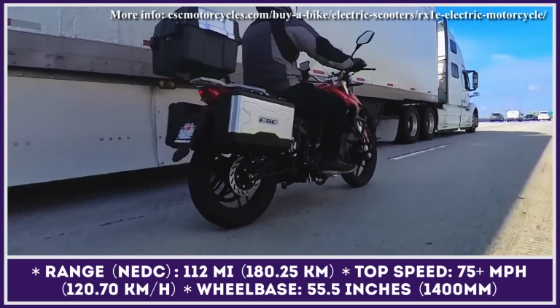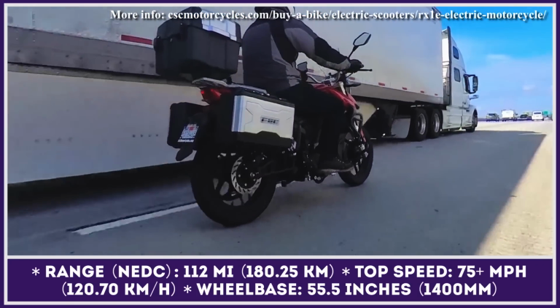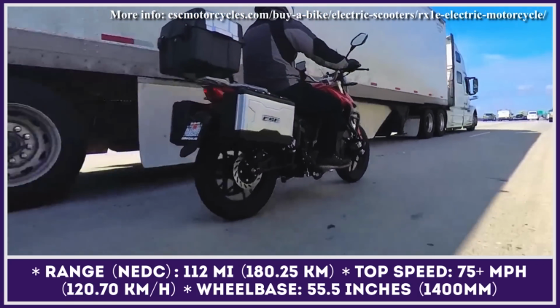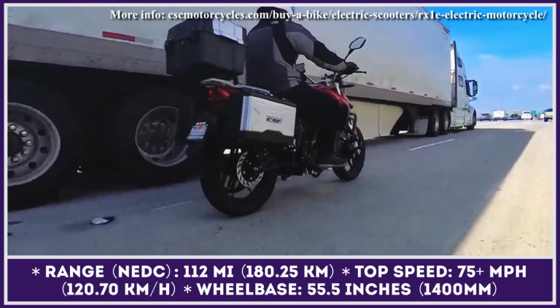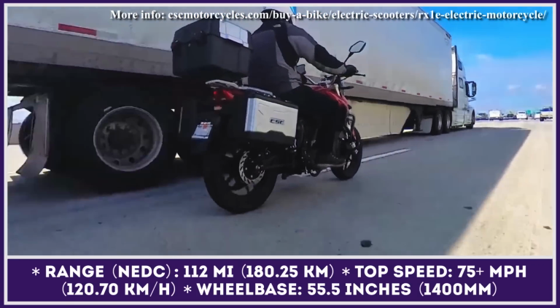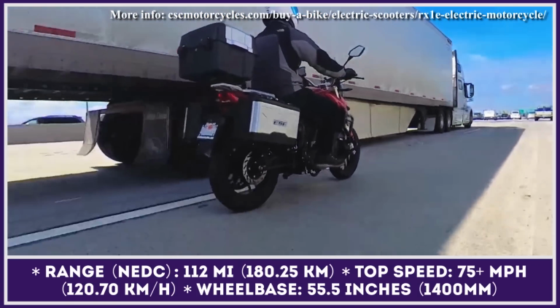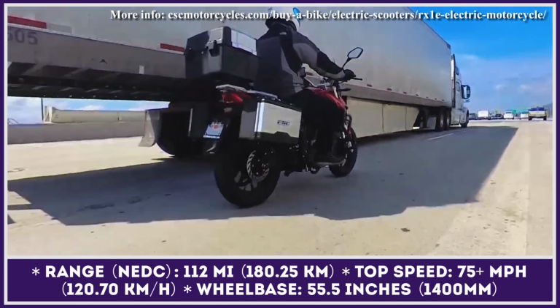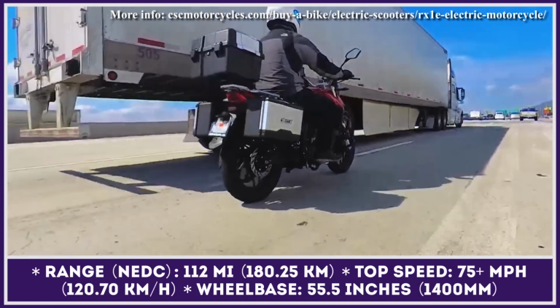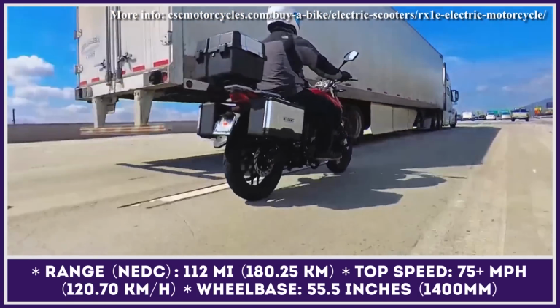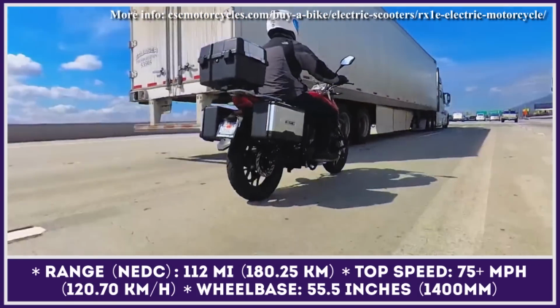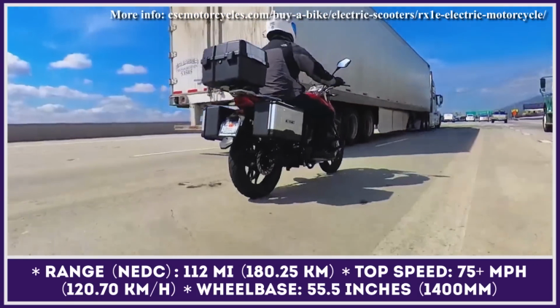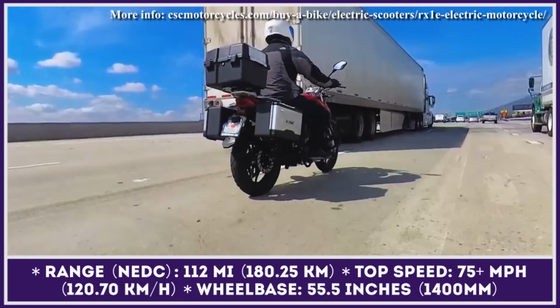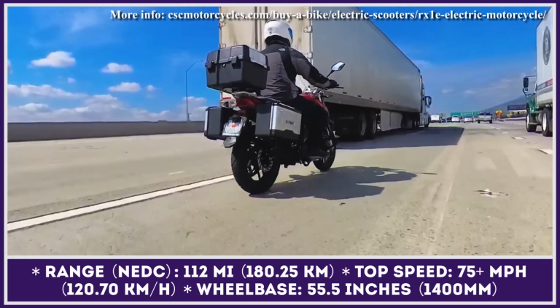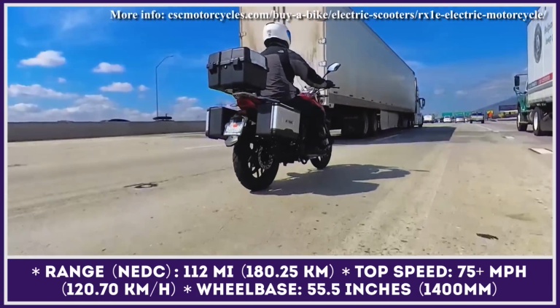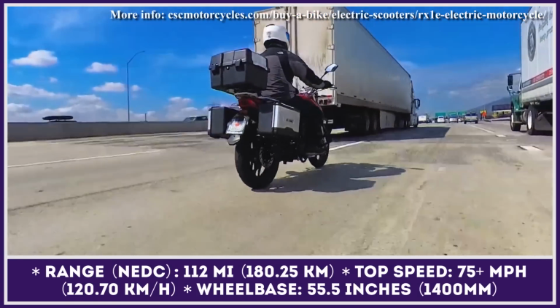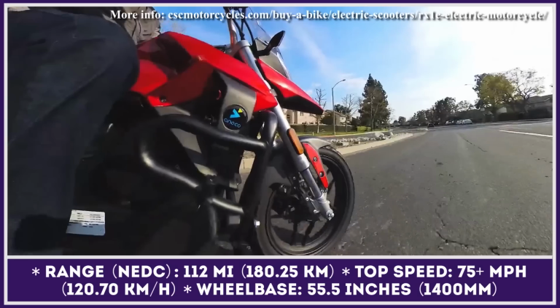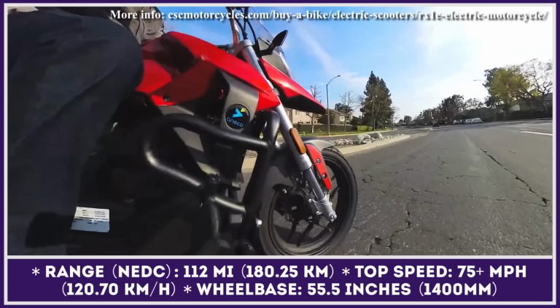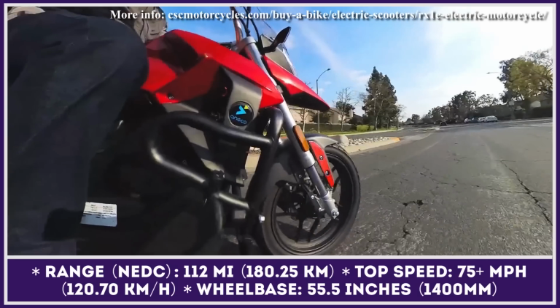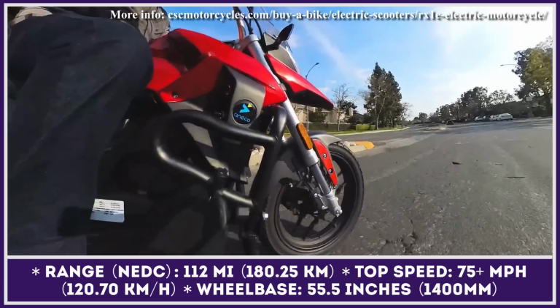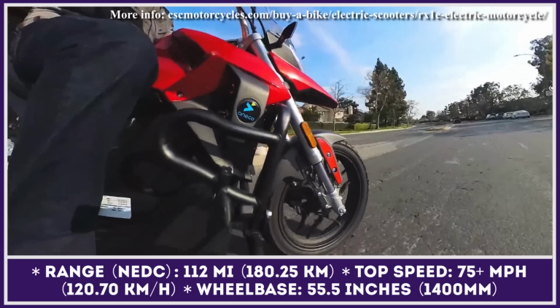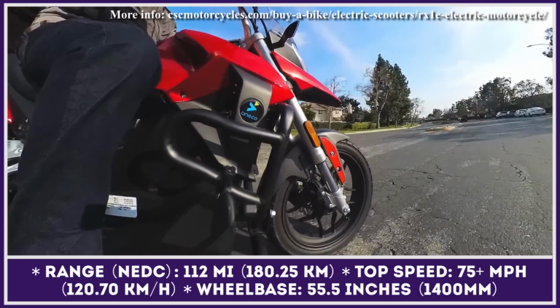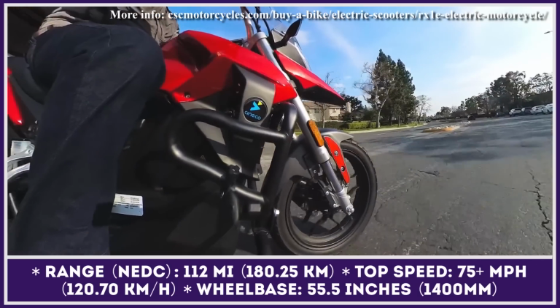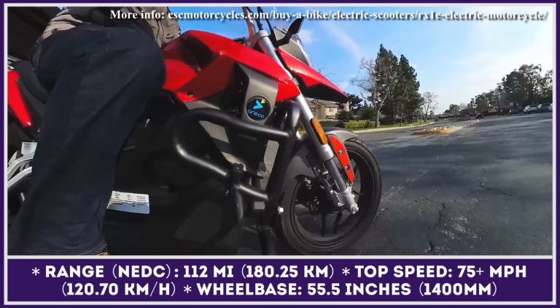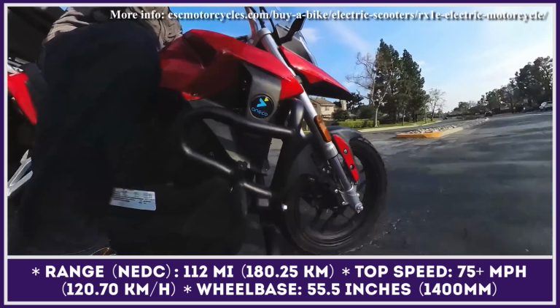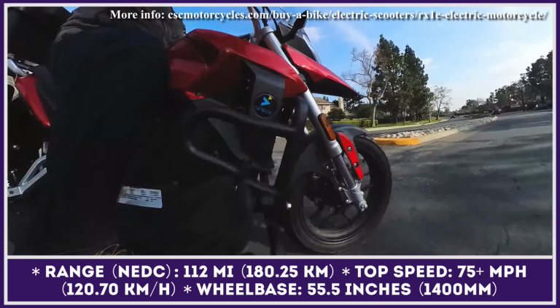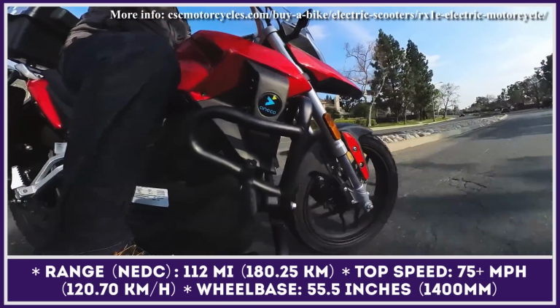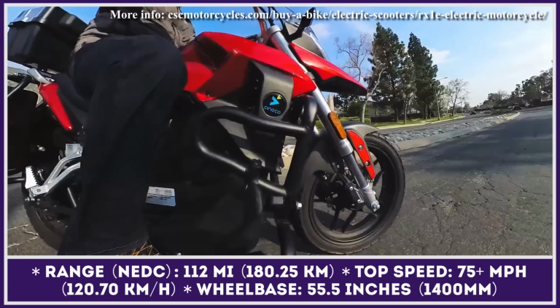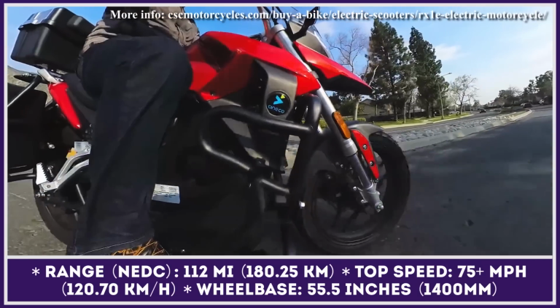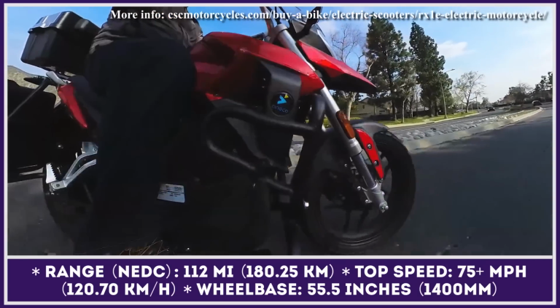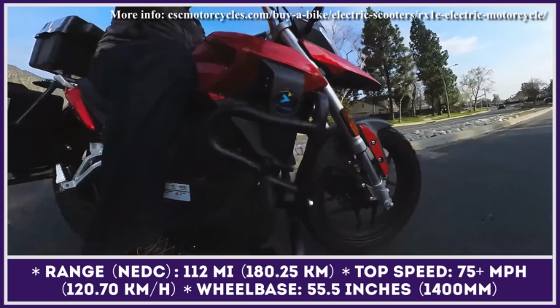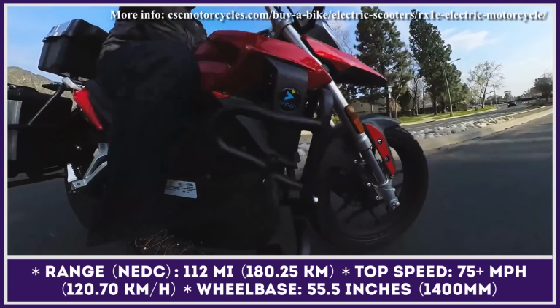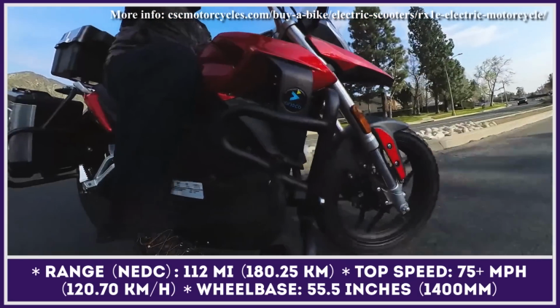Finally, with a 96V 64Ah lithium-ion pack, you can expect between 80 and 112 miles of riding.